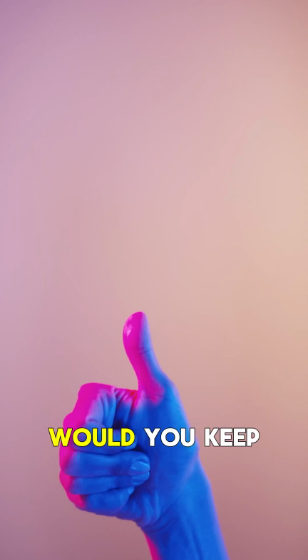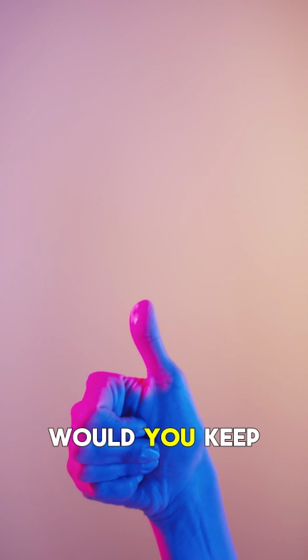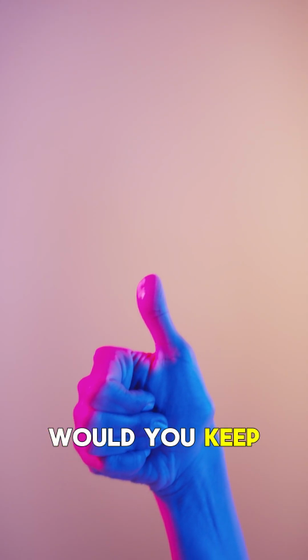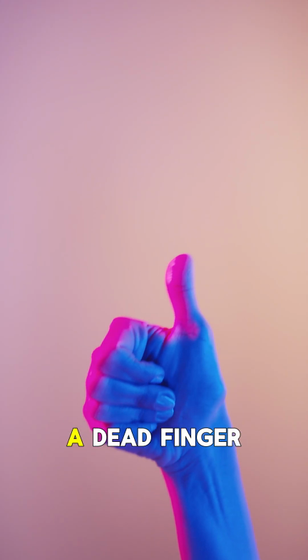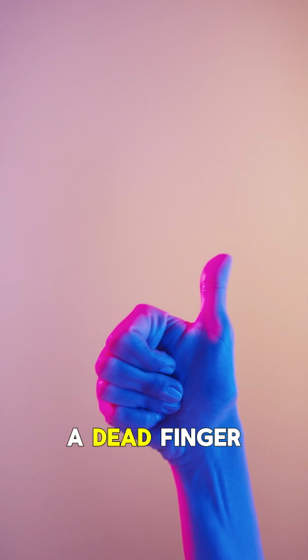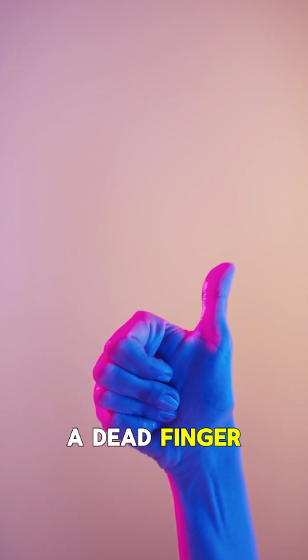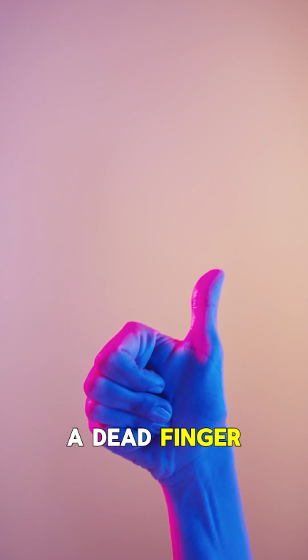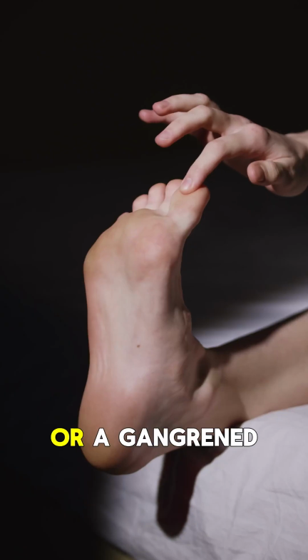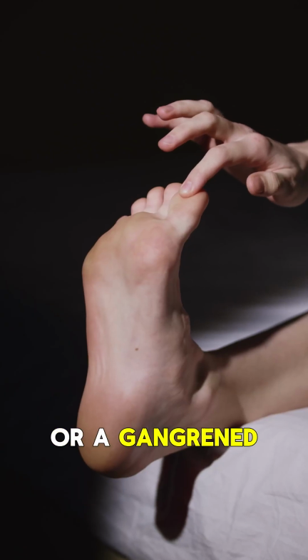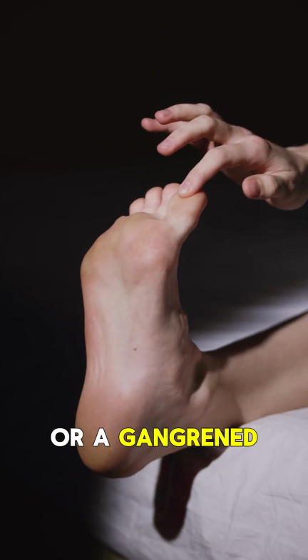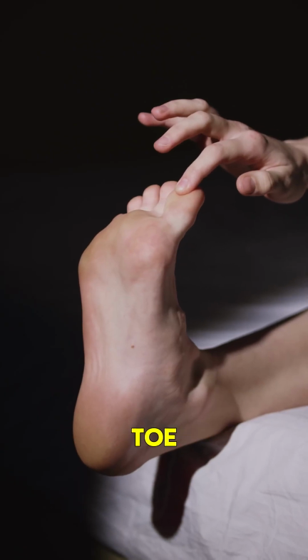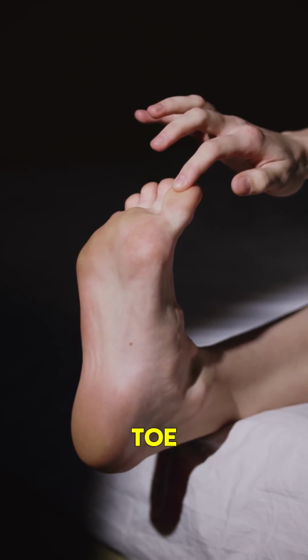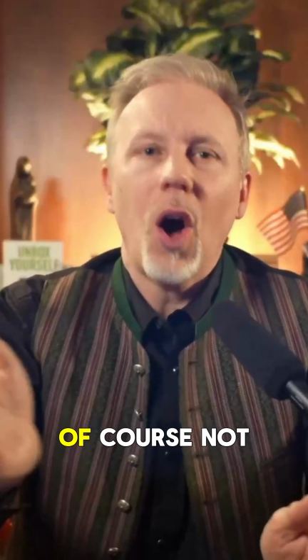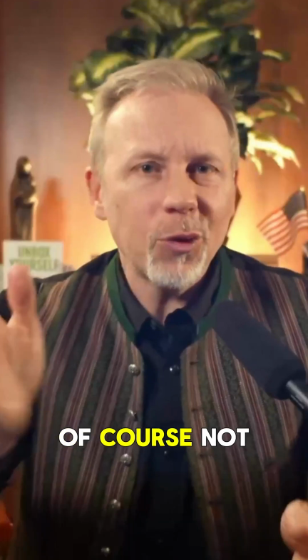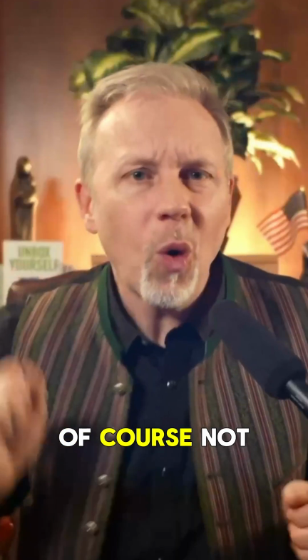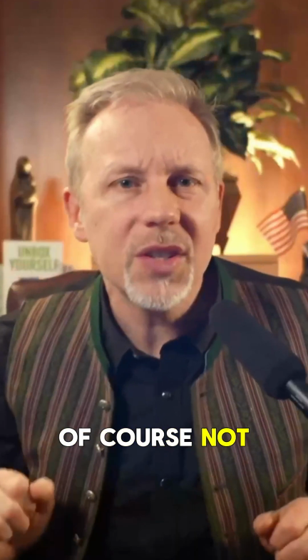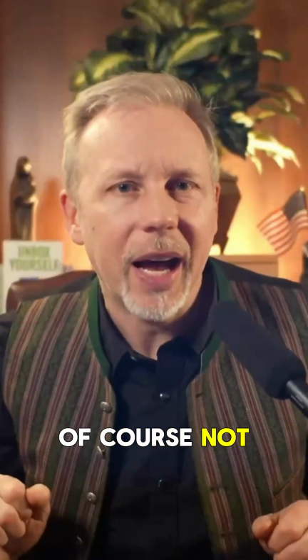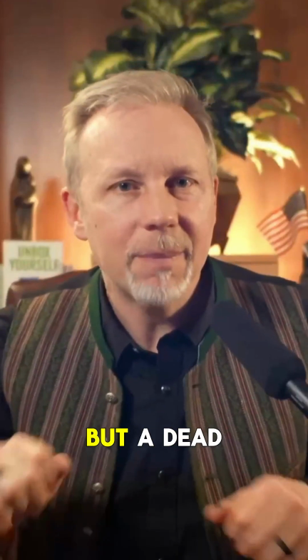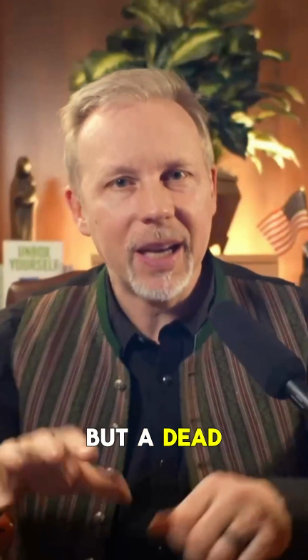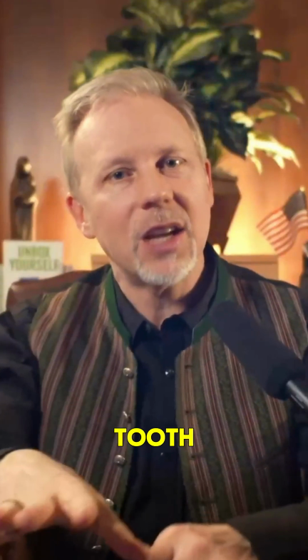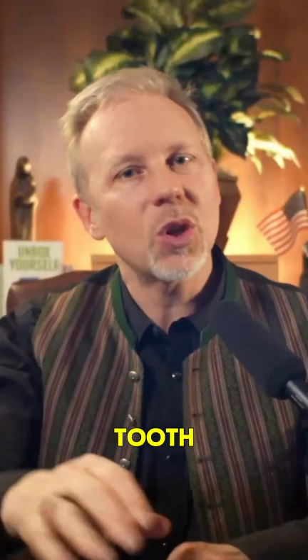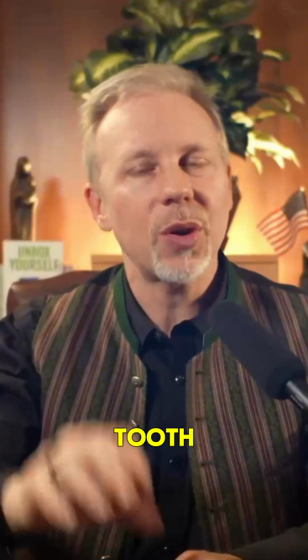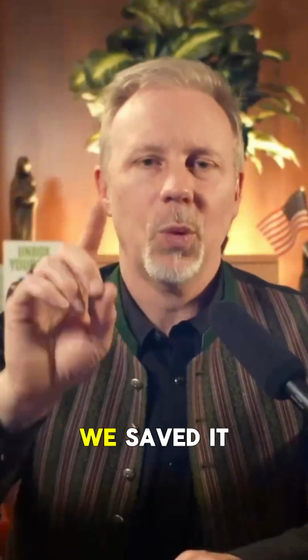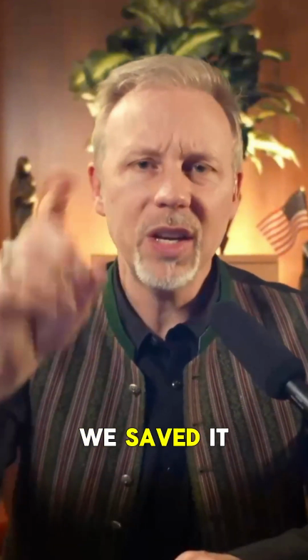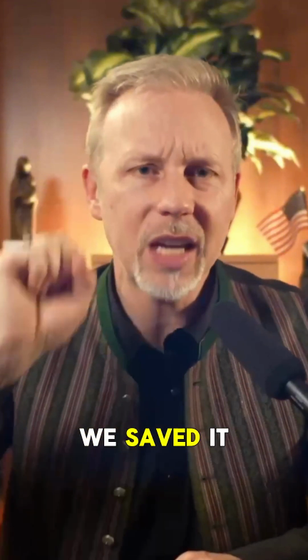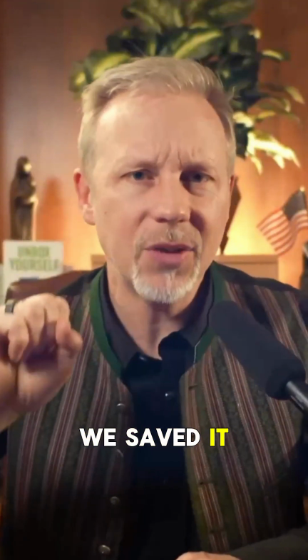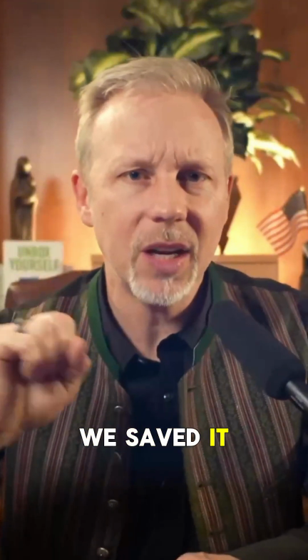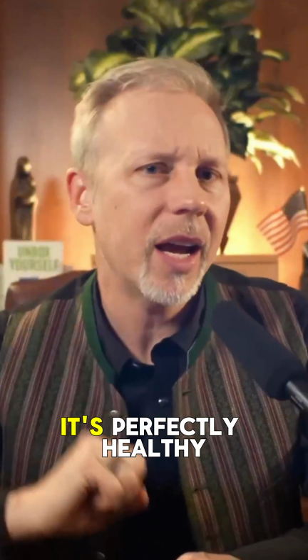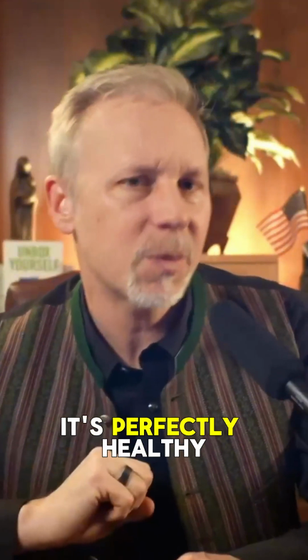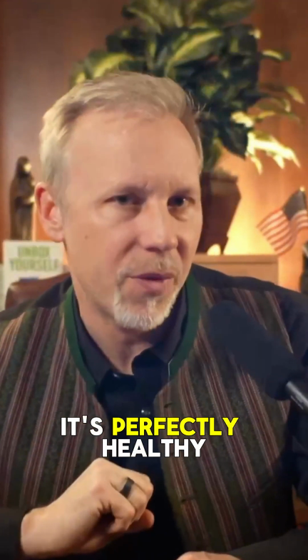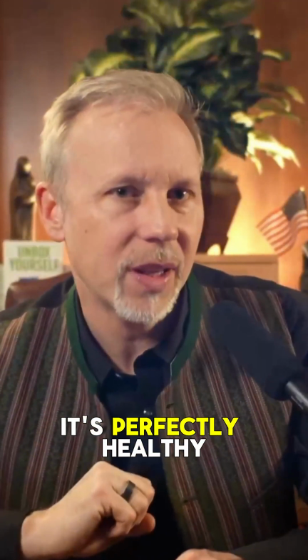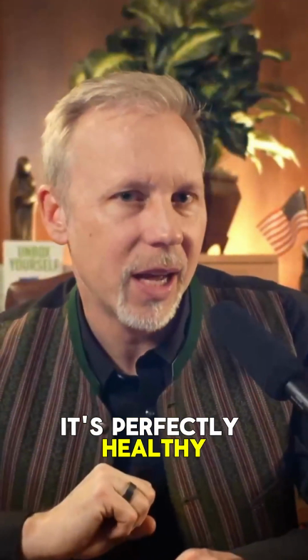Would you keep a dead finger or a gangrene toe? Of course not. But a dead tooth? We saved it. It's perfectly healthy.